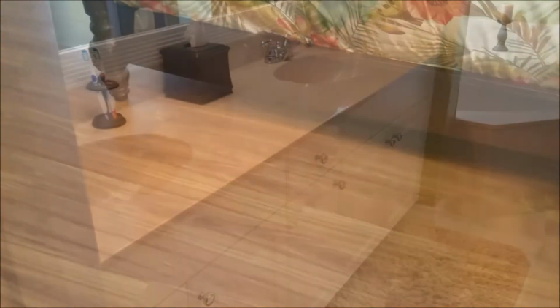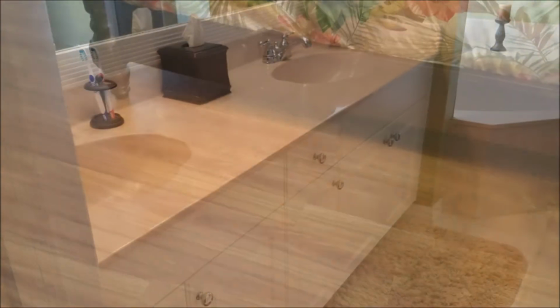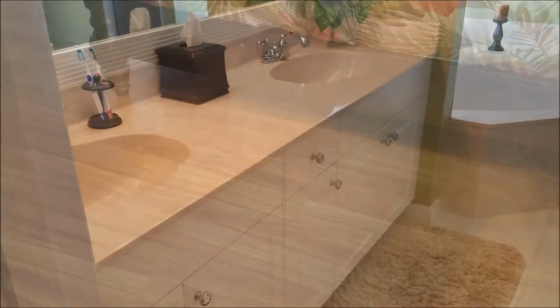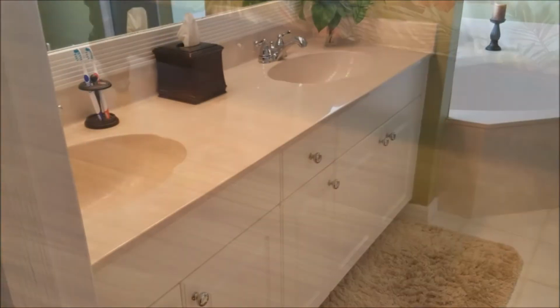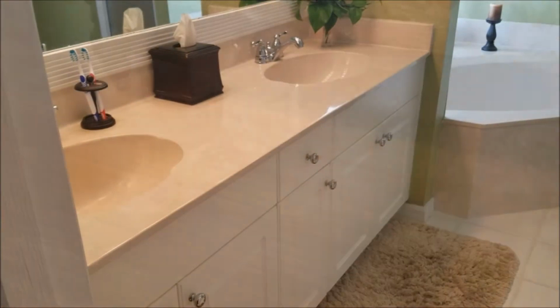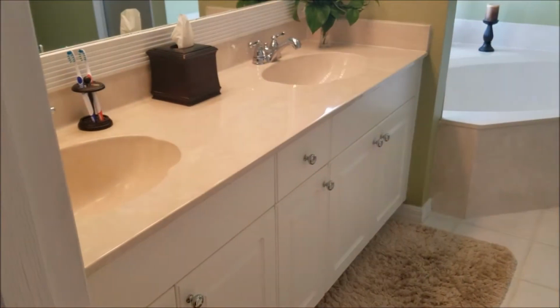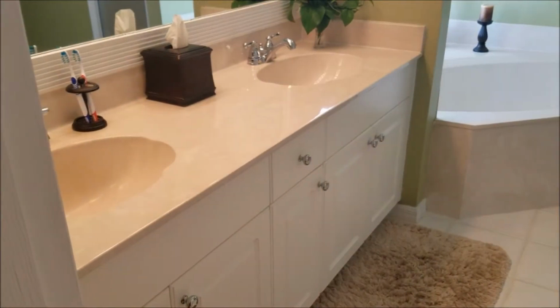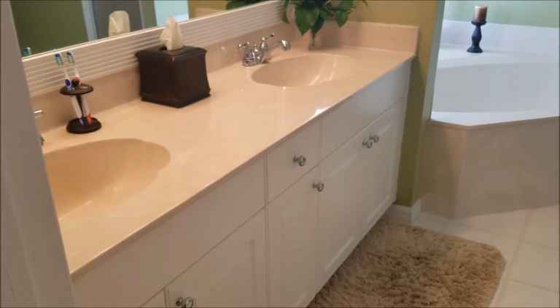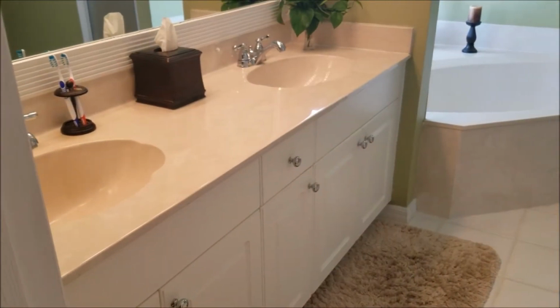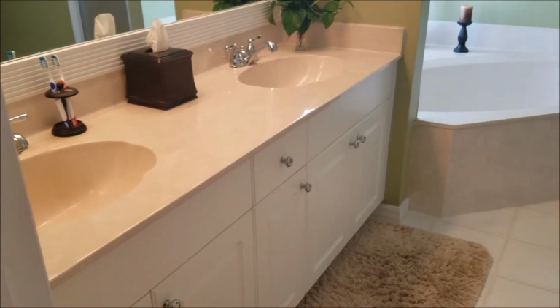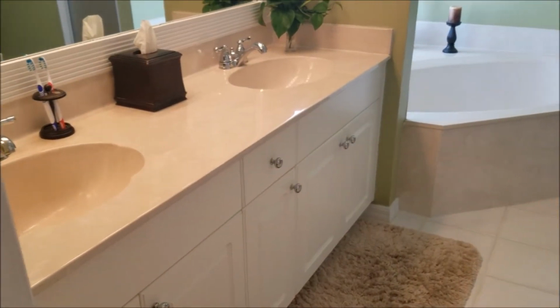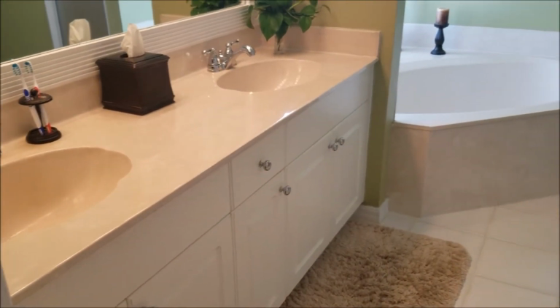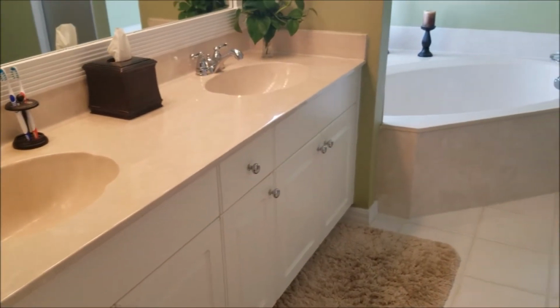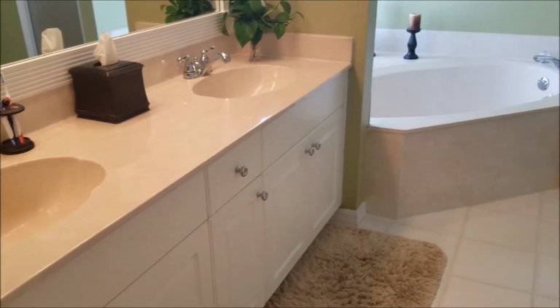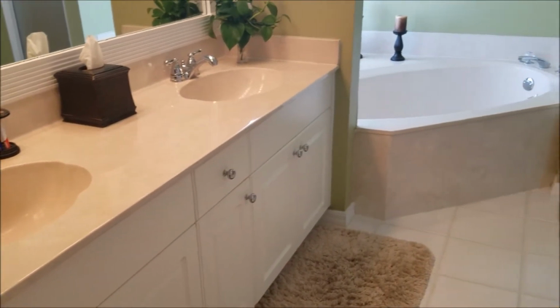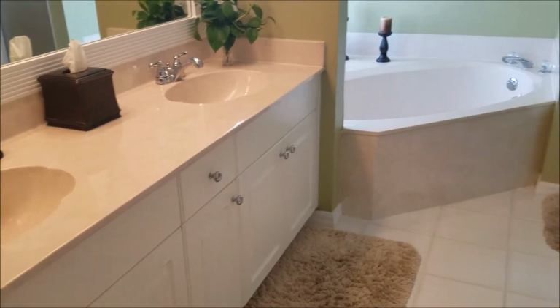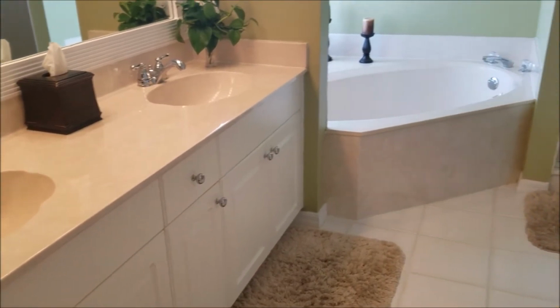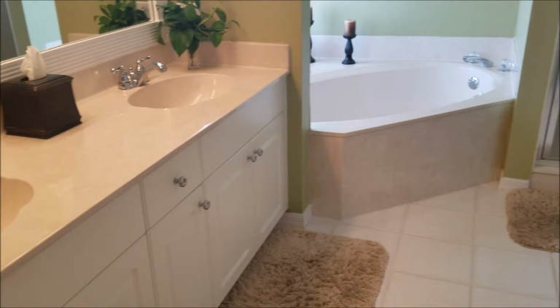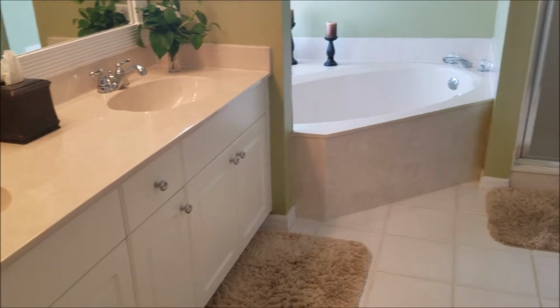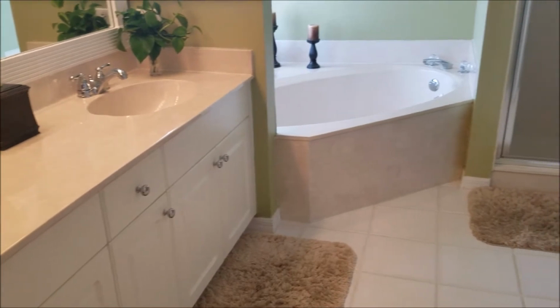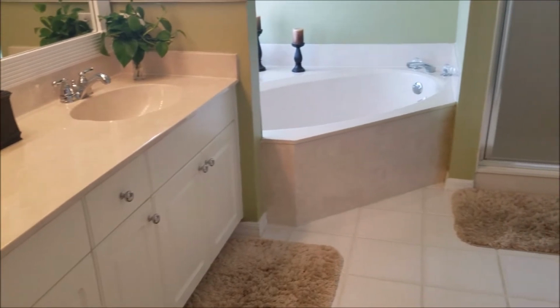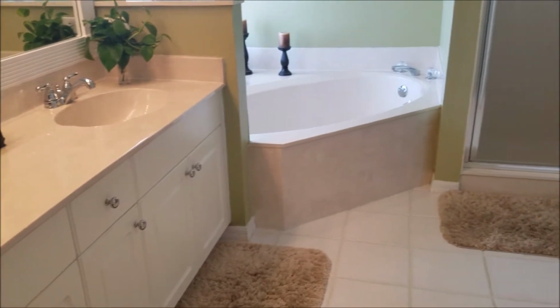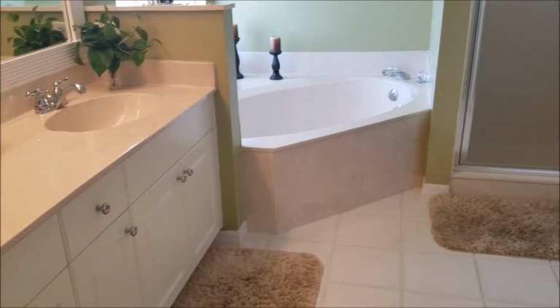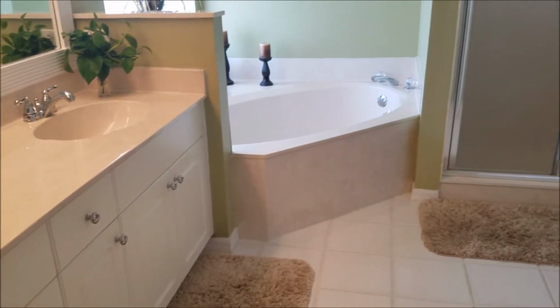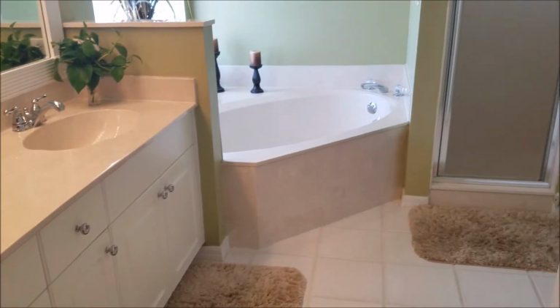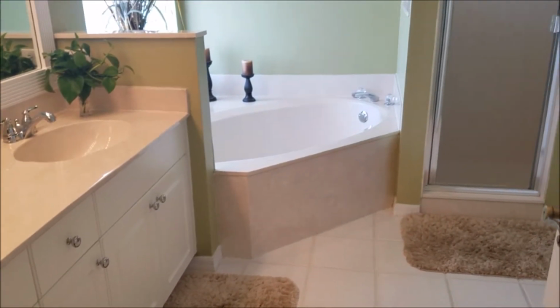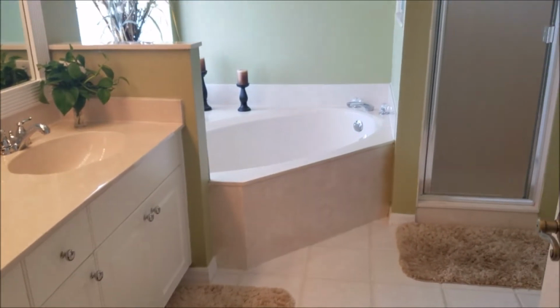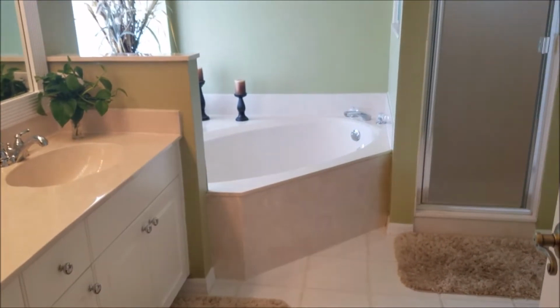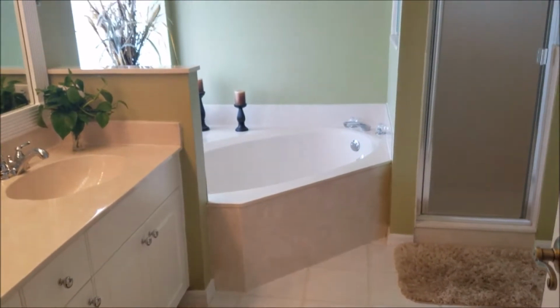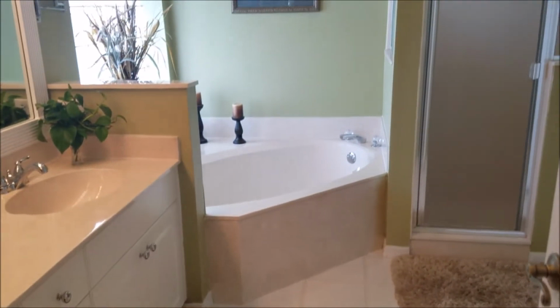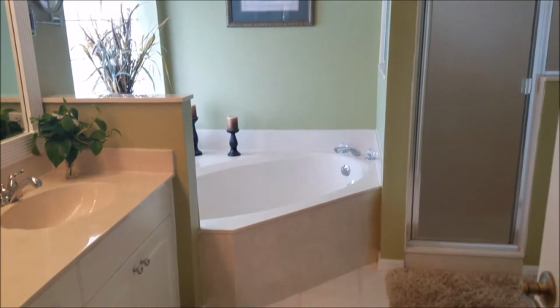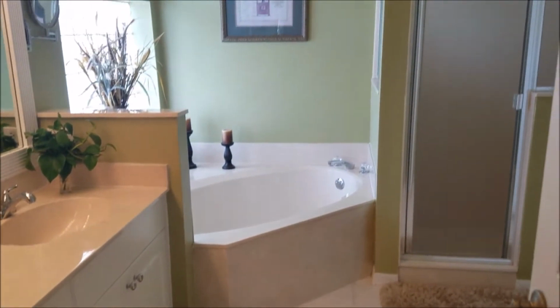Your master bath features double sinks, a garden tub, and step-in shower.